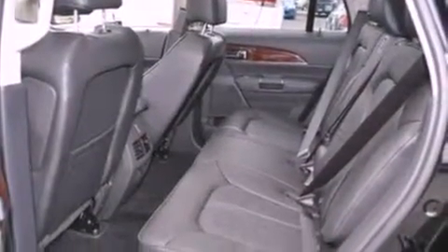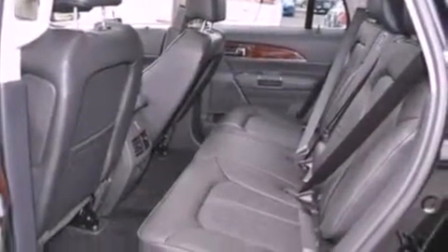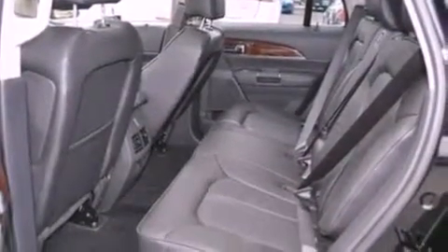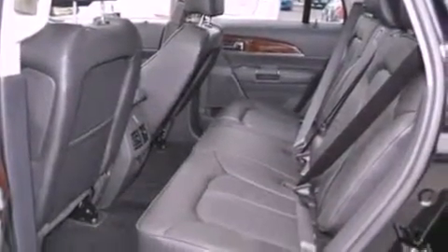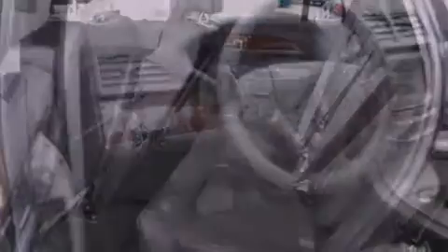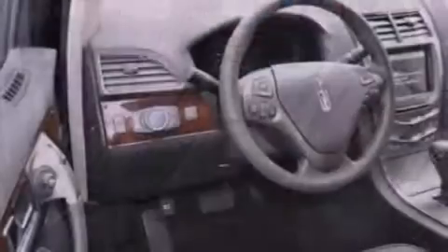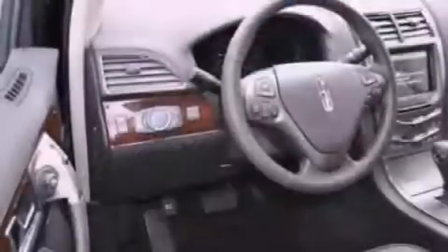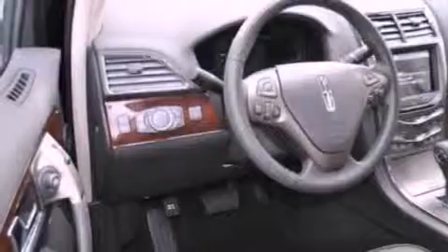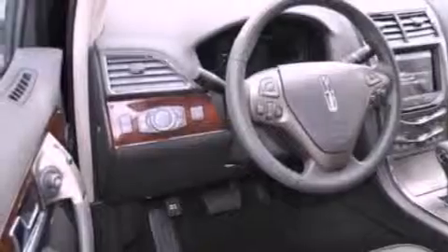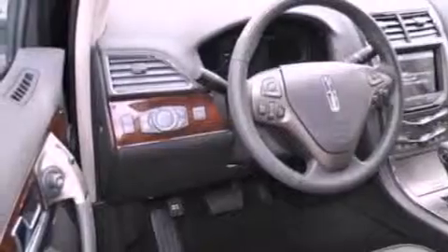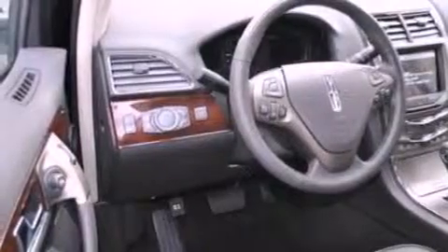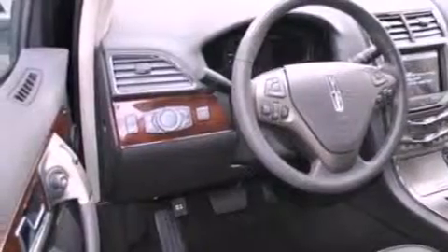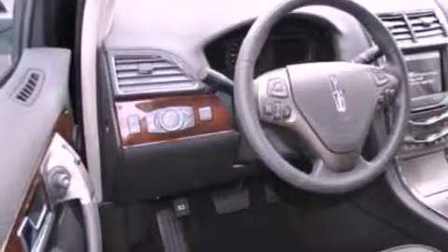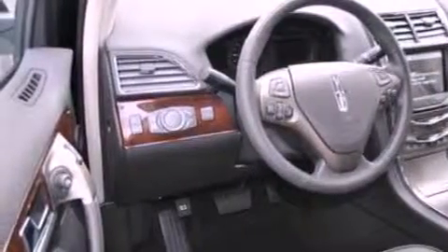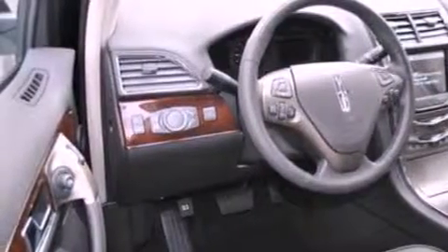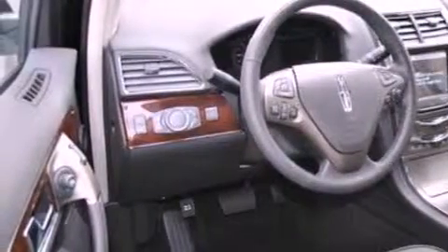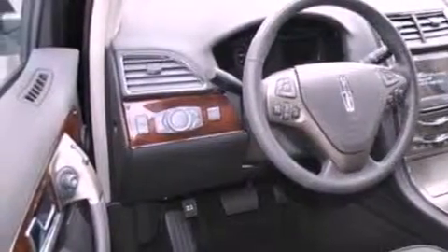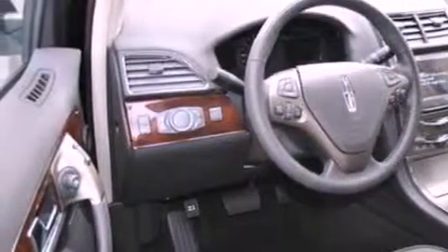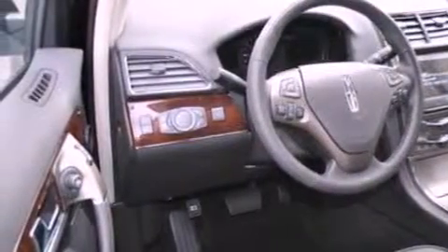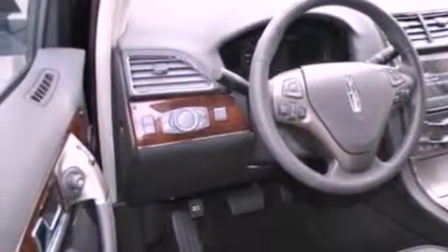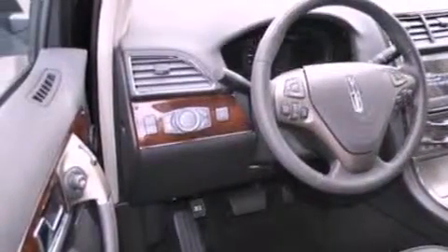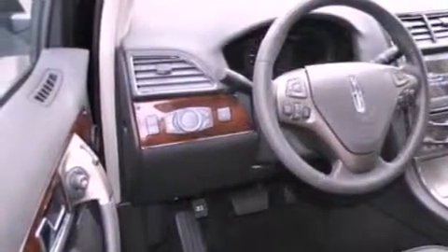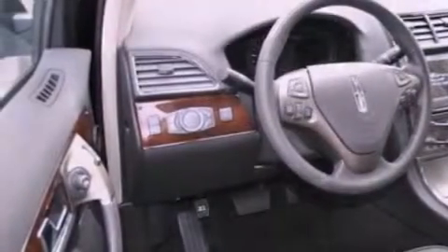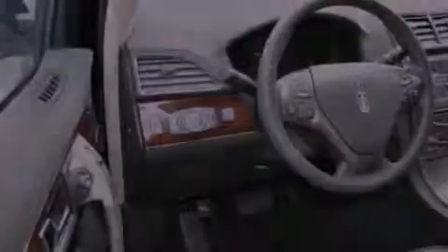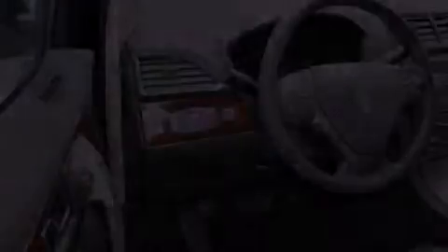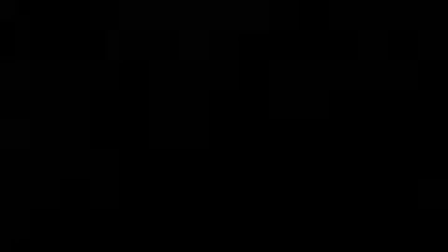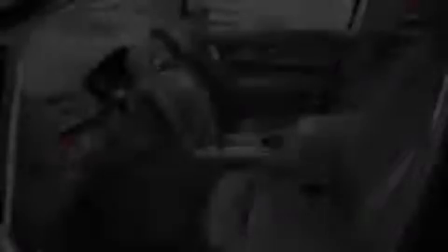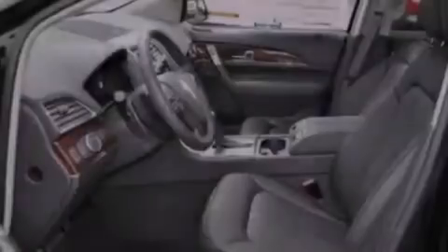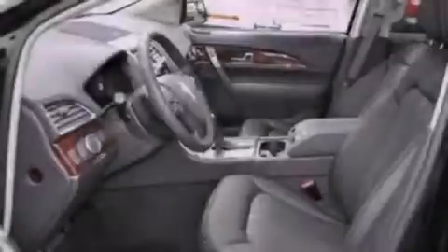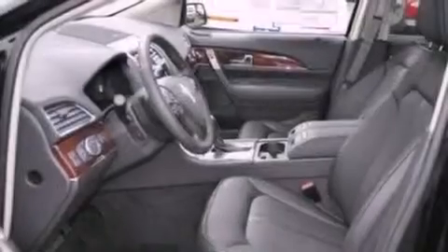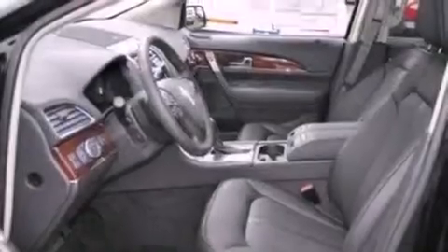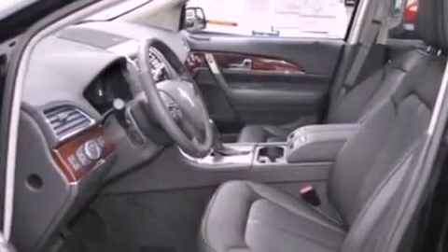Additional features include a low tire pressure indicator, an auto-dimming rear-view mirror, and the power rear liftgate can open and close at the push of a button.